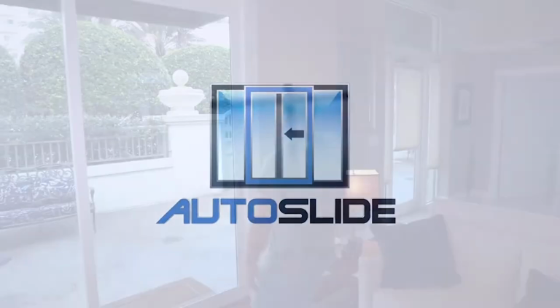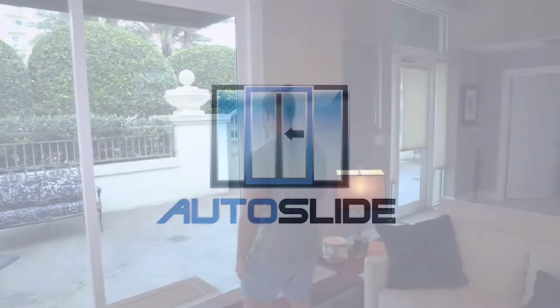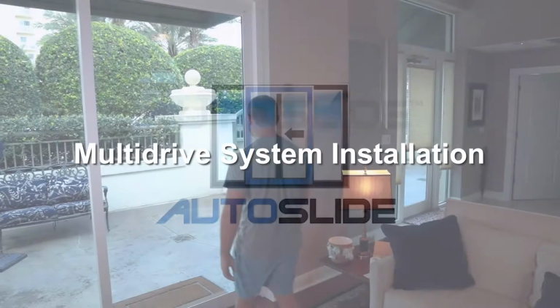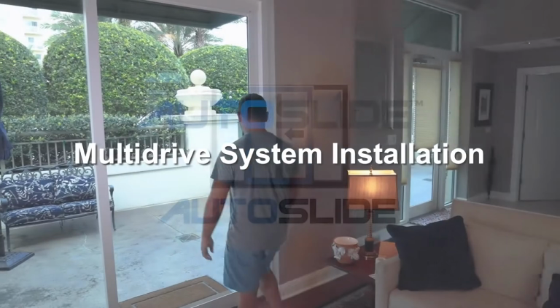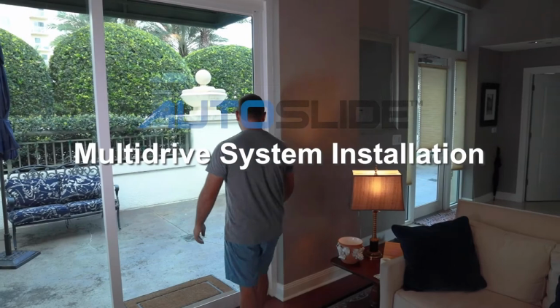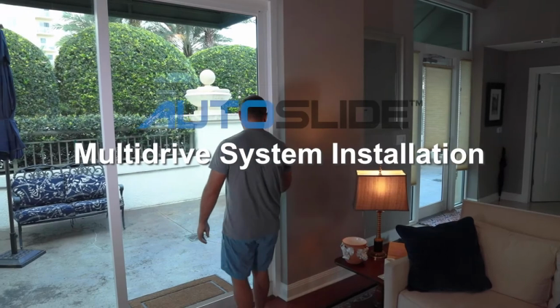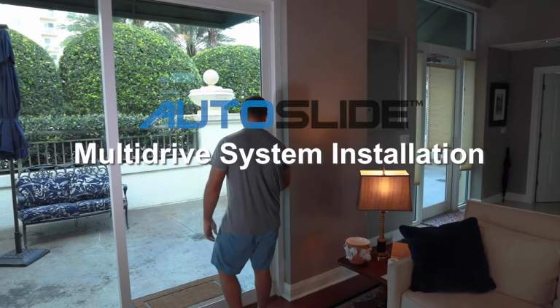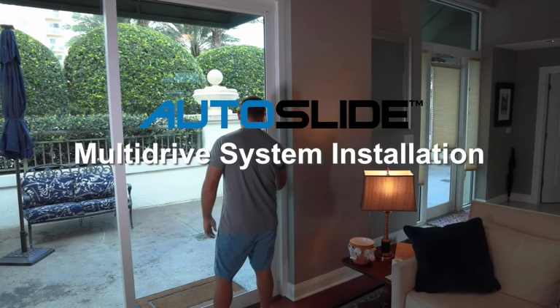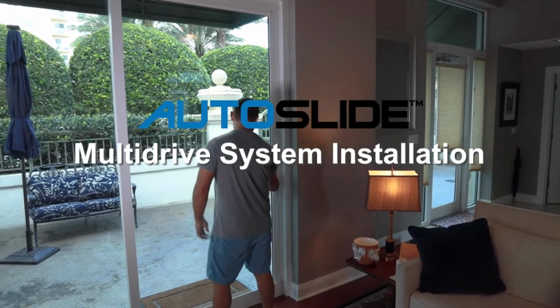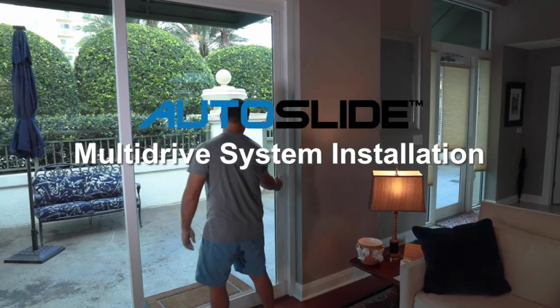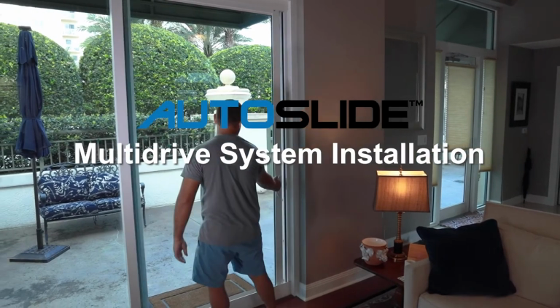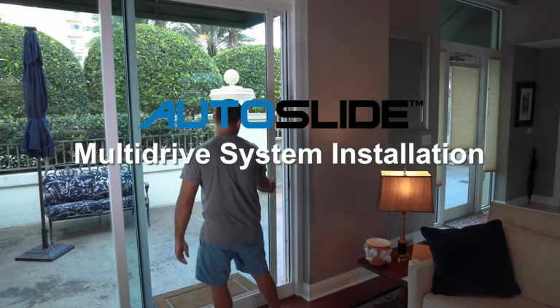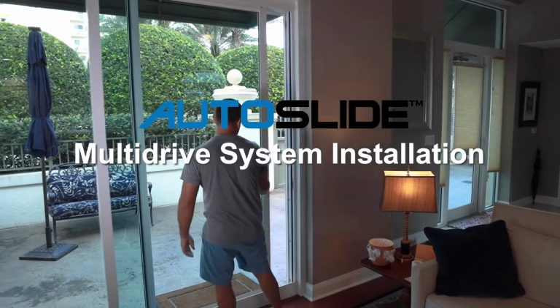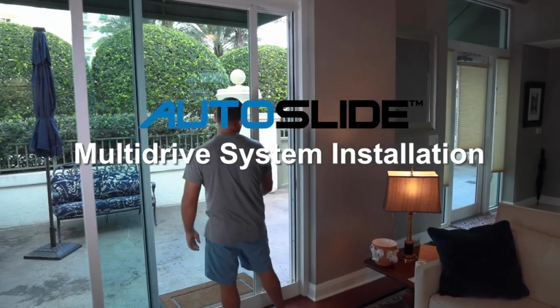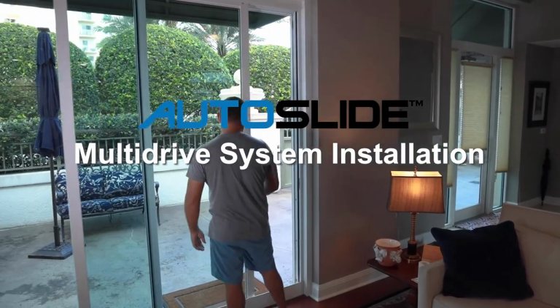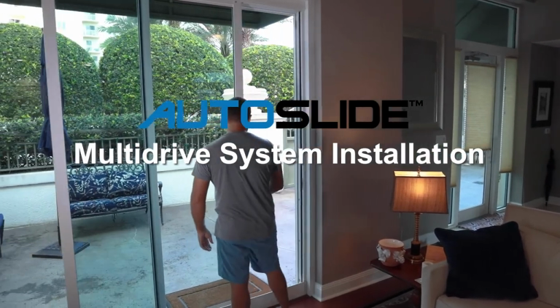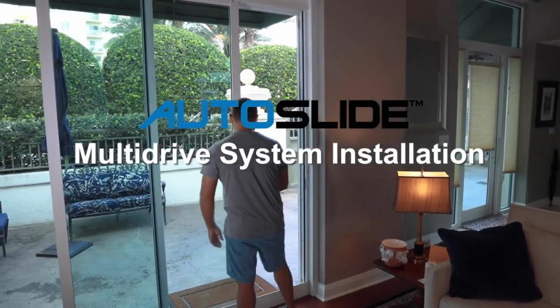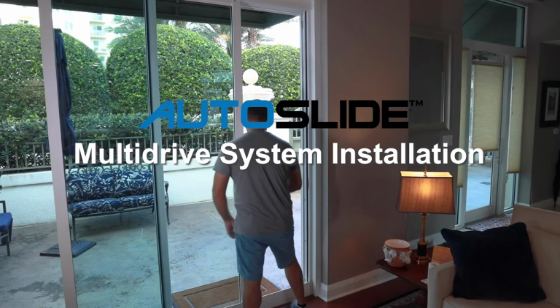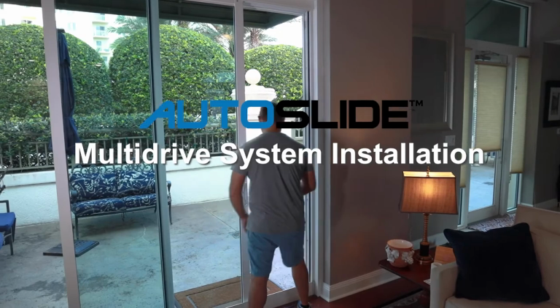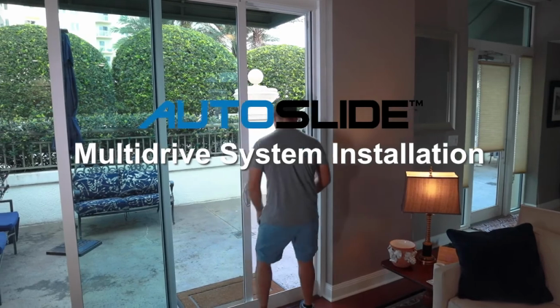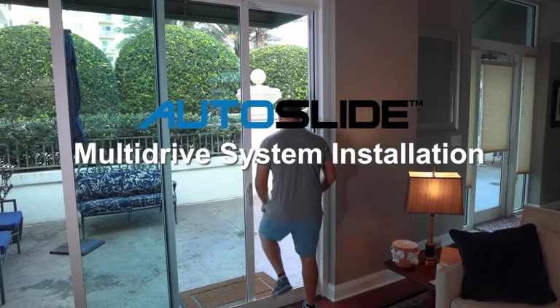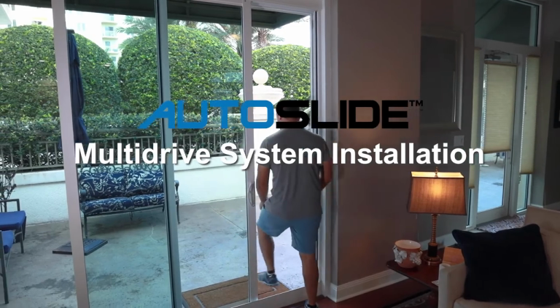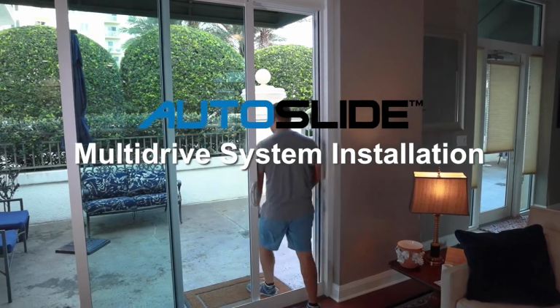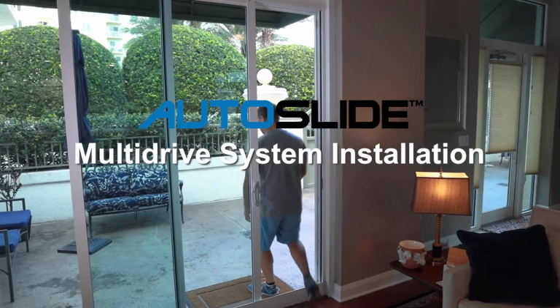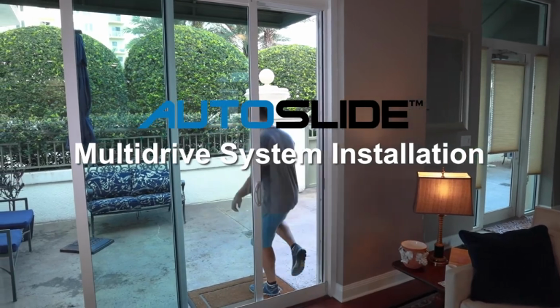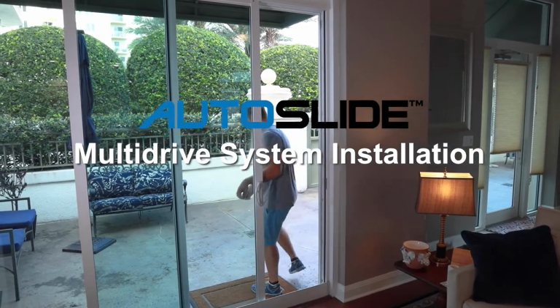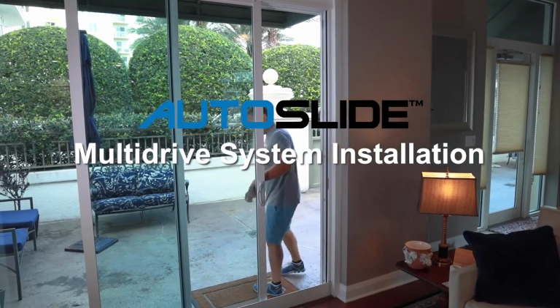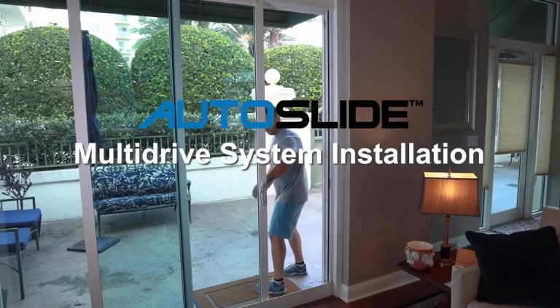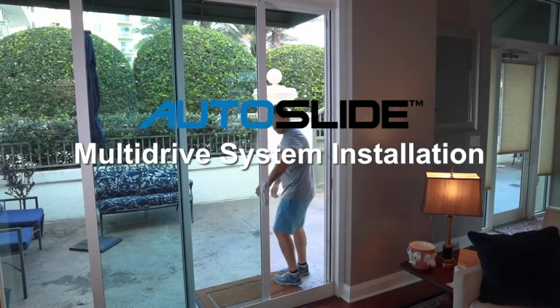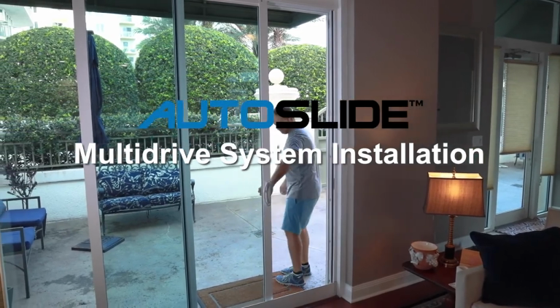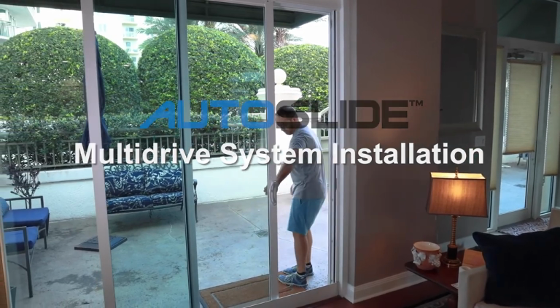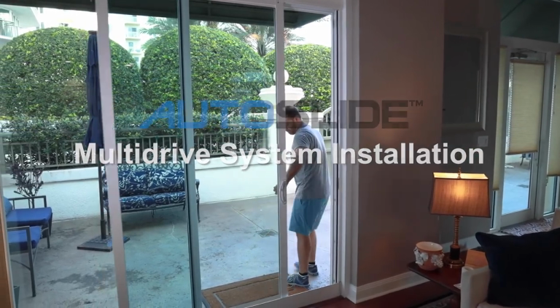This video will show you how to install and program a multi-drive system on a sliding patio door.